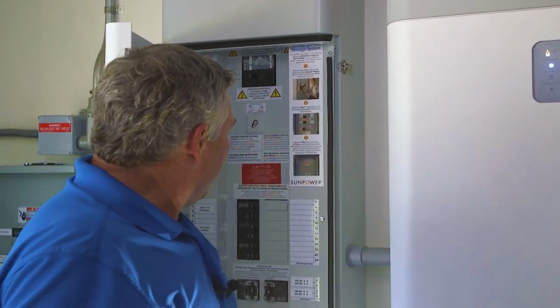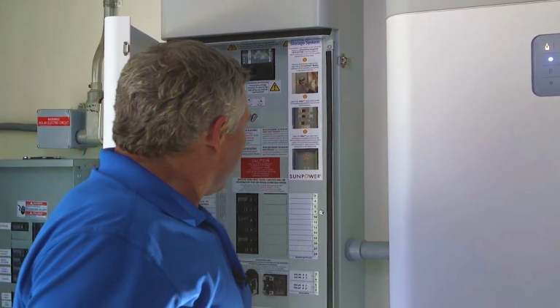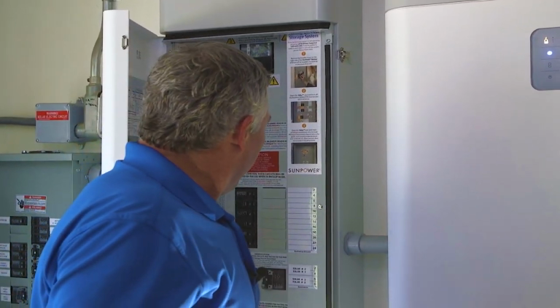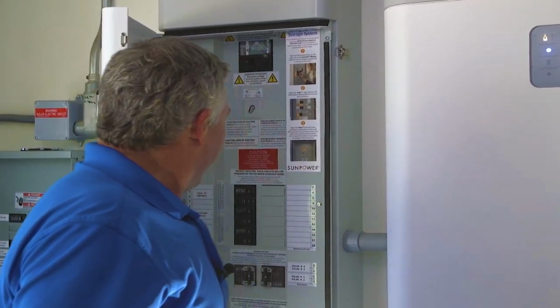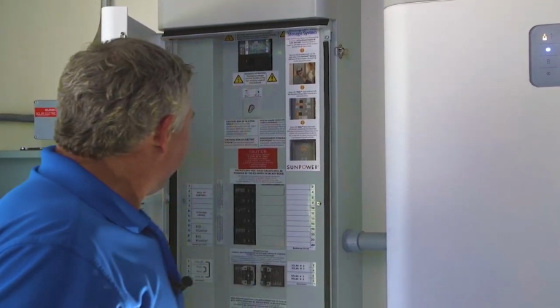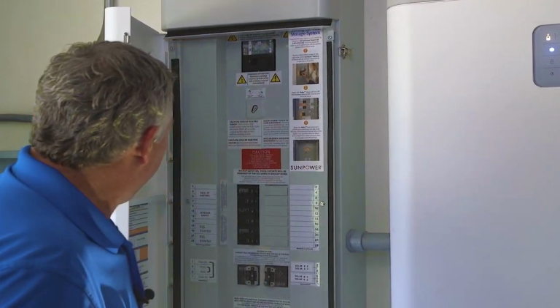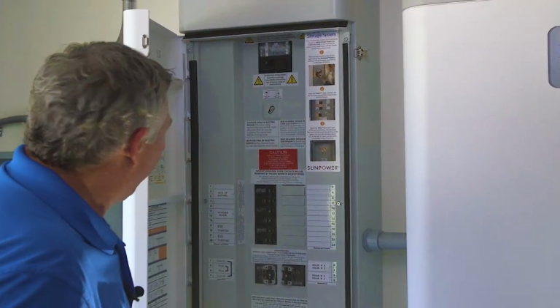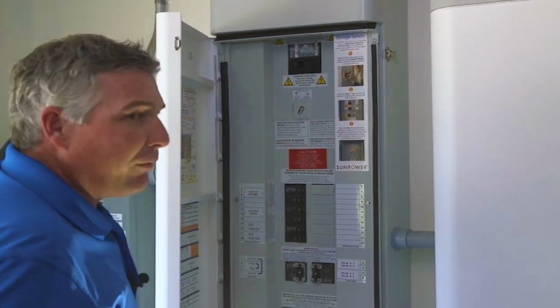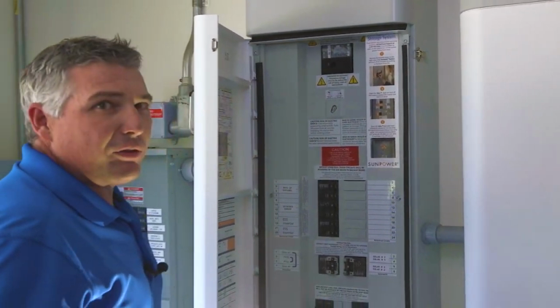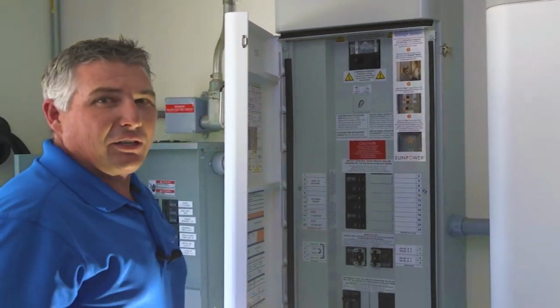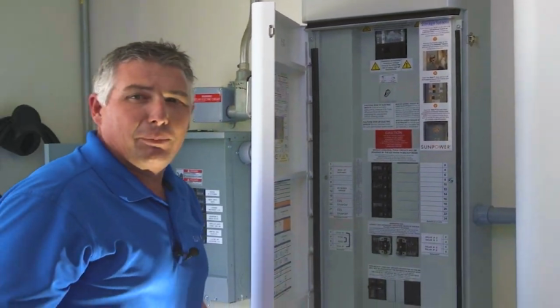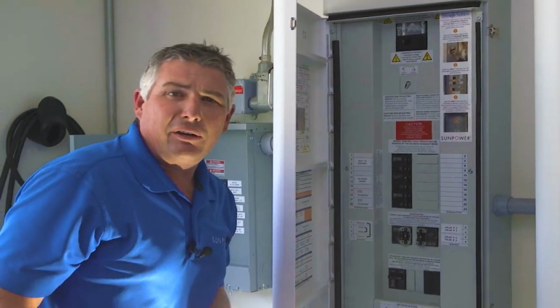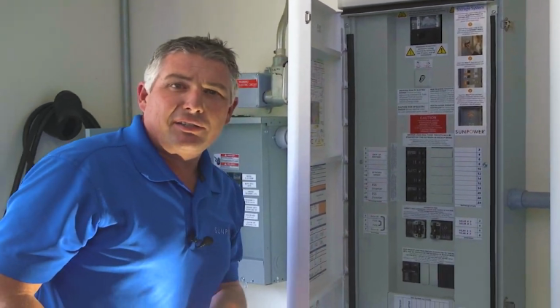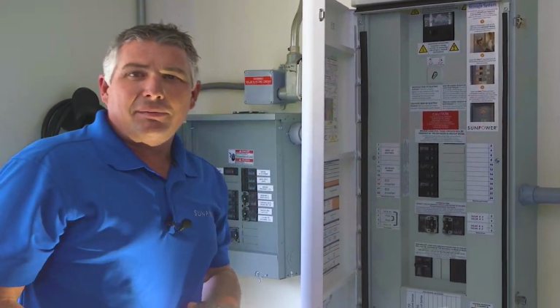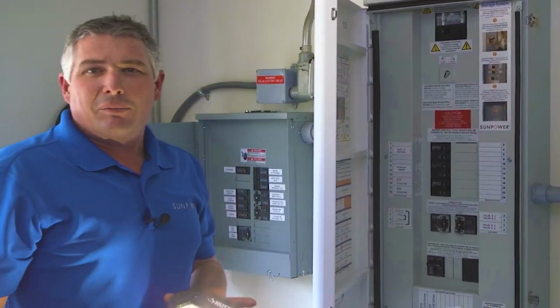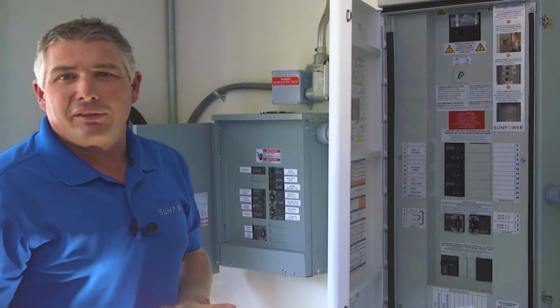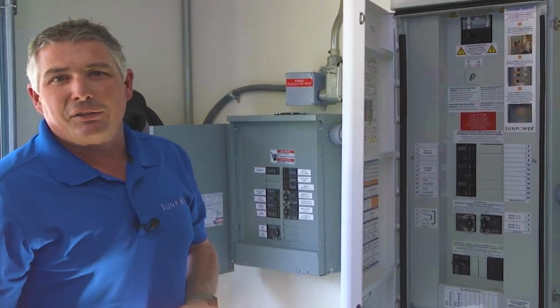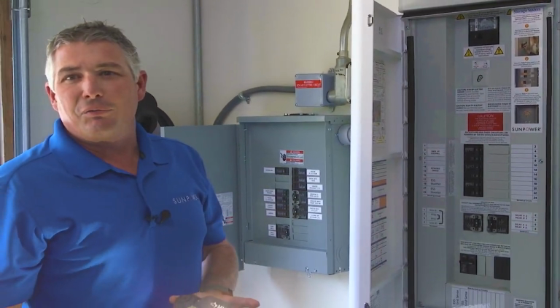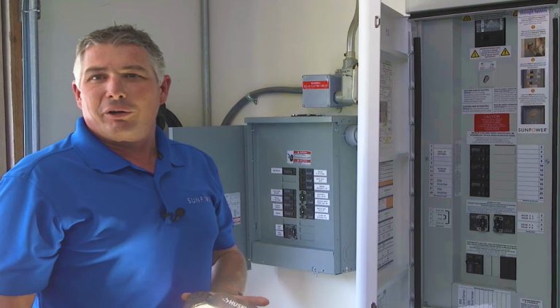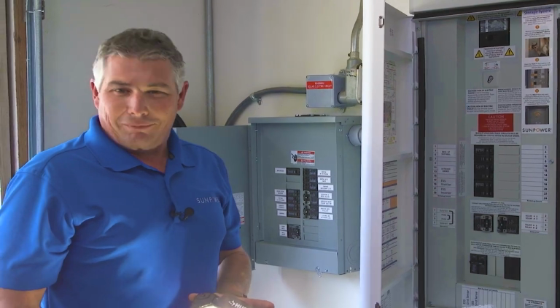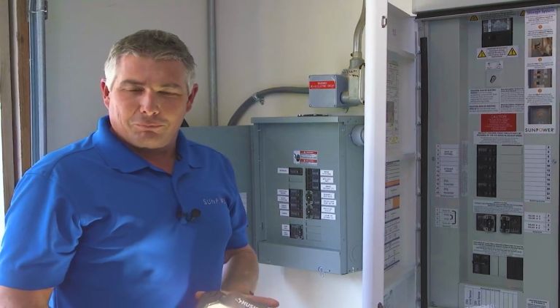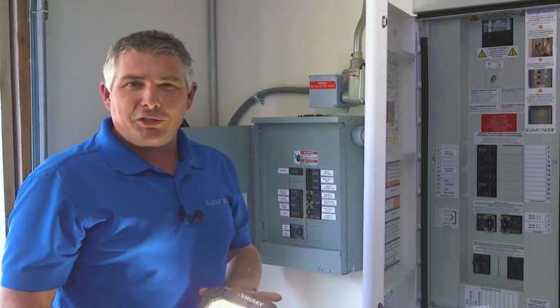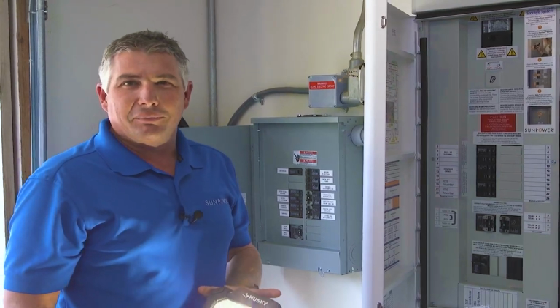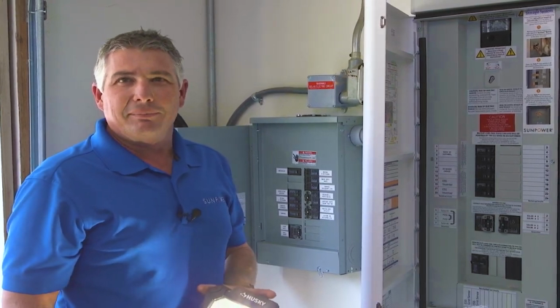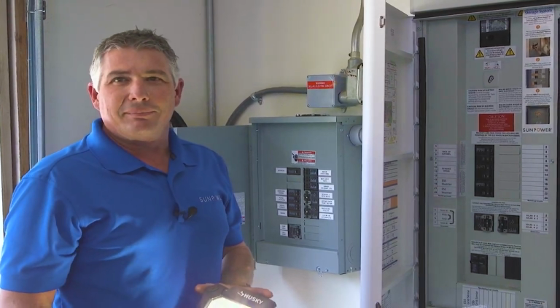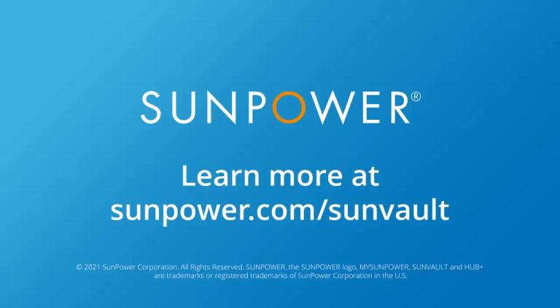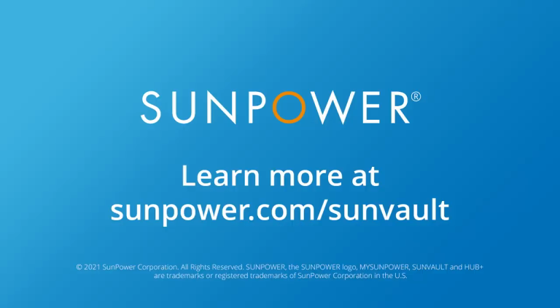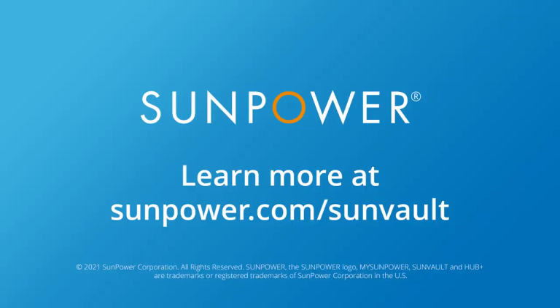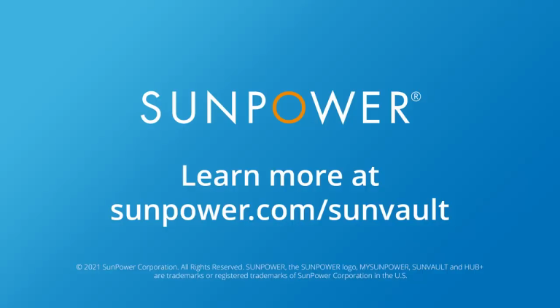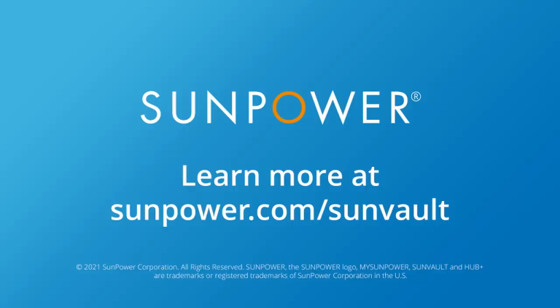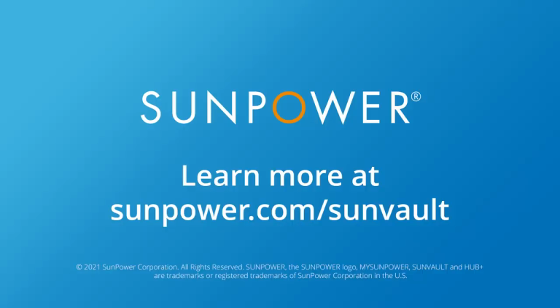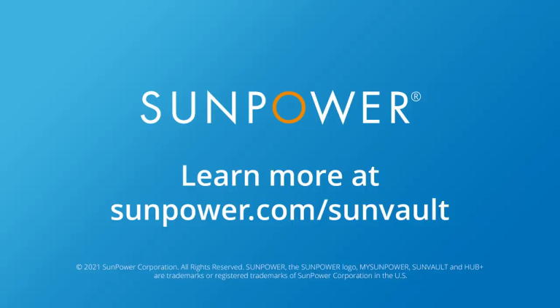So that's the overview of the SunPower battery system. I want to thank you for watching. Bye.